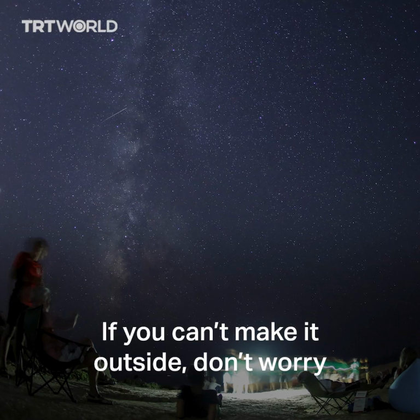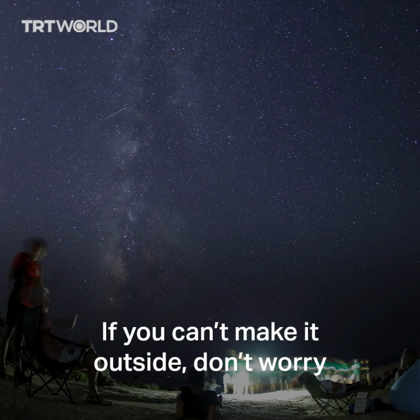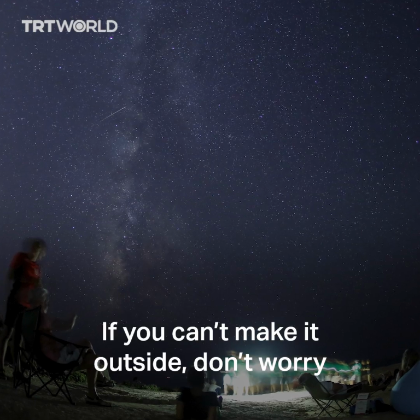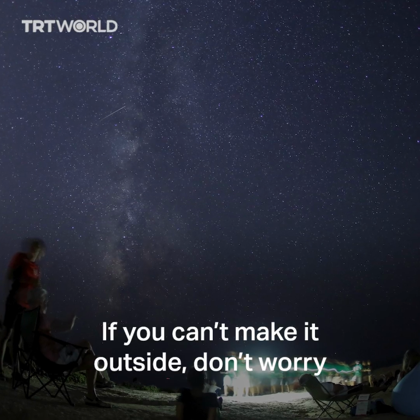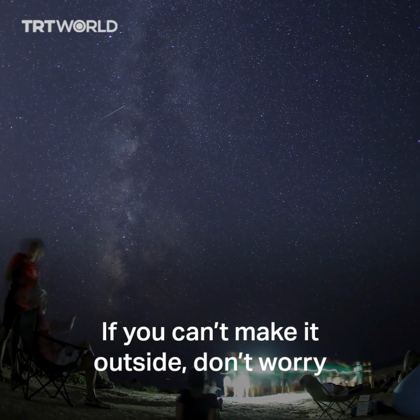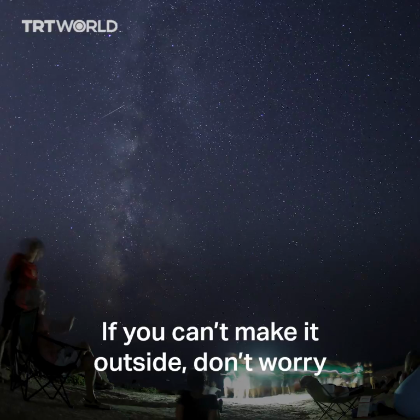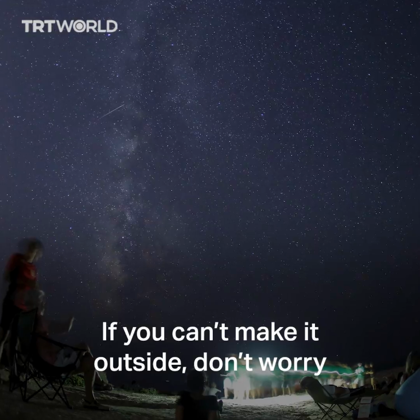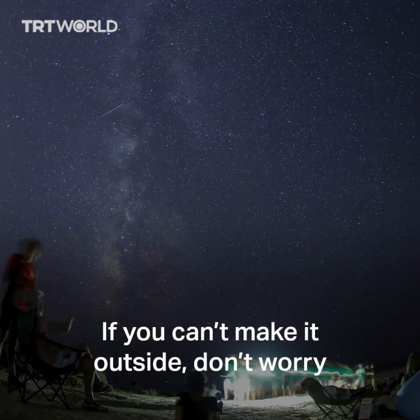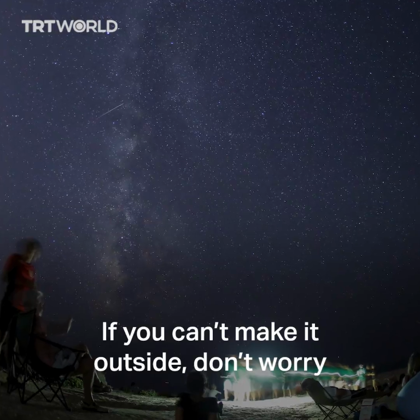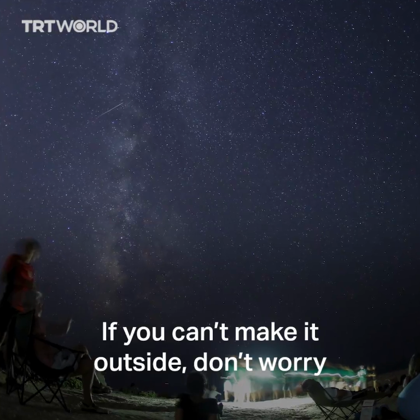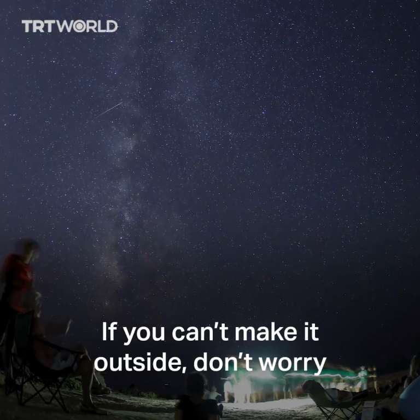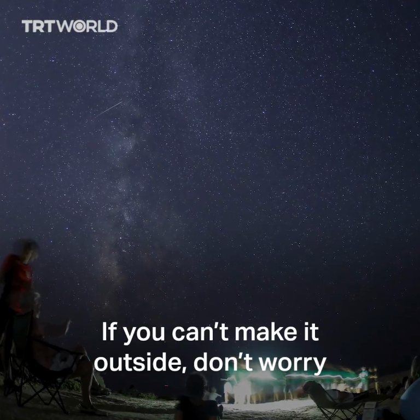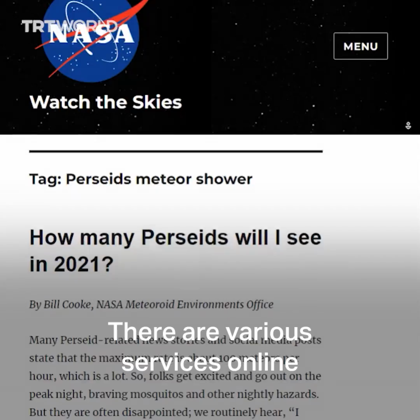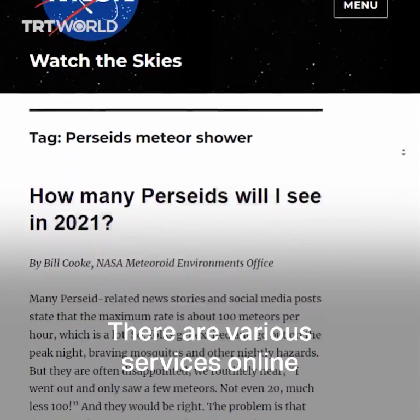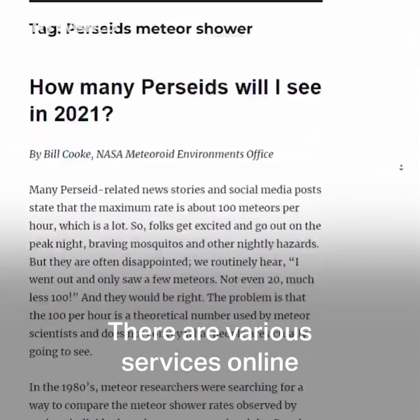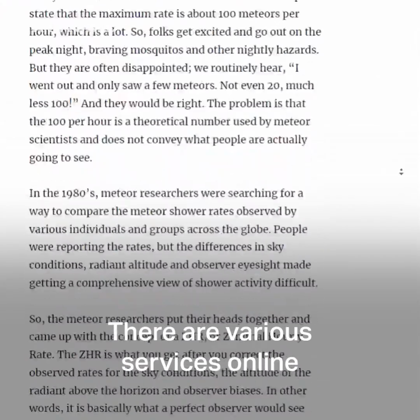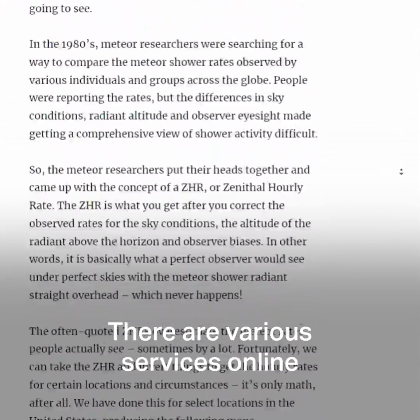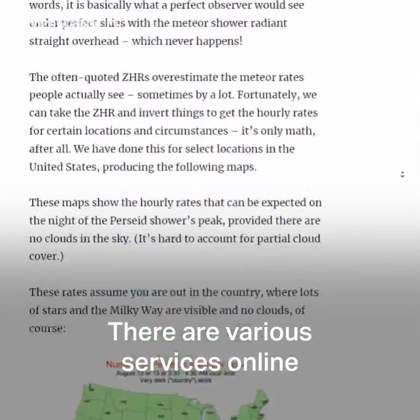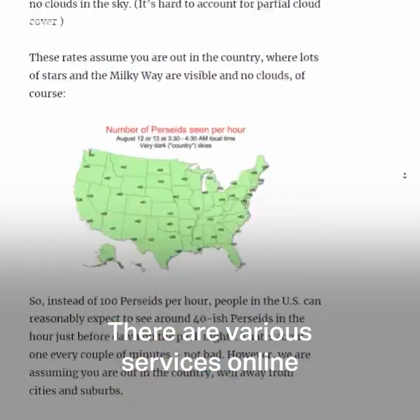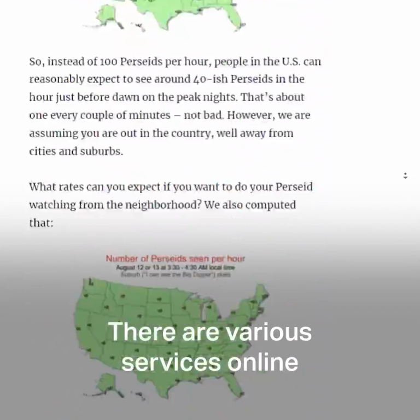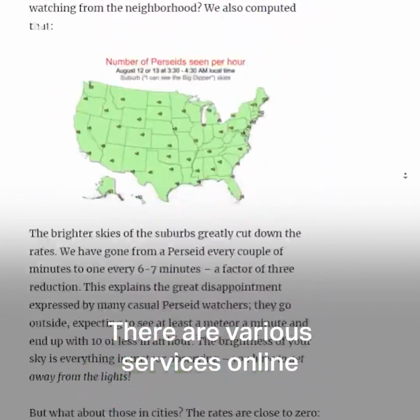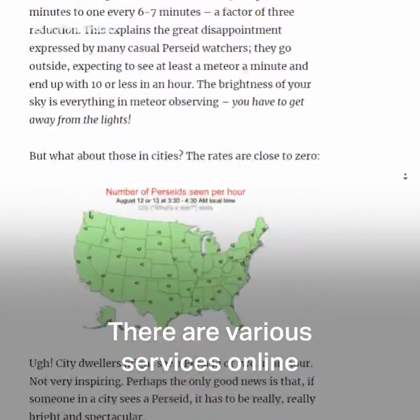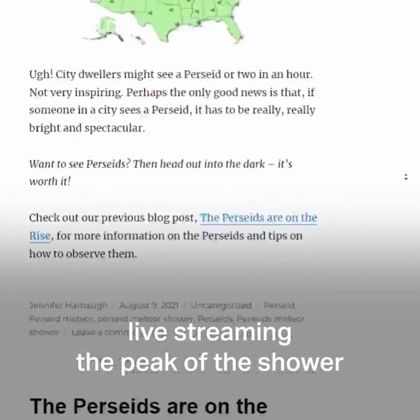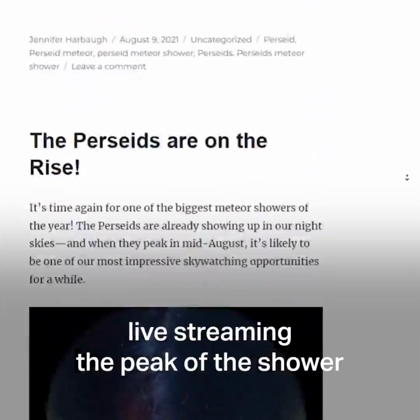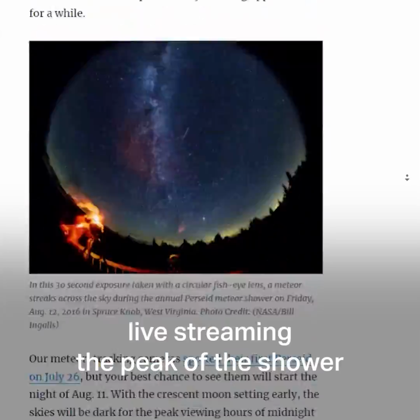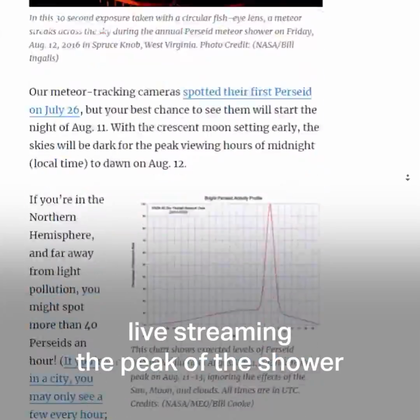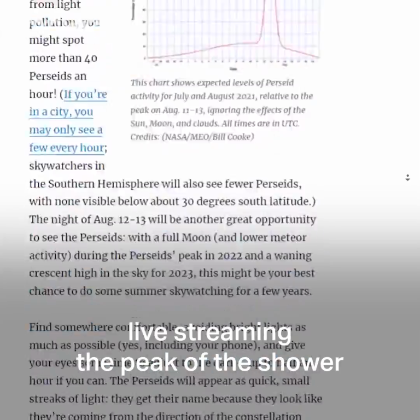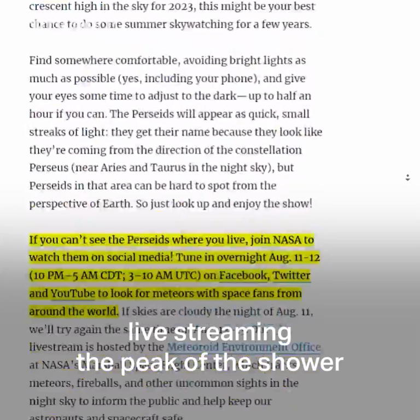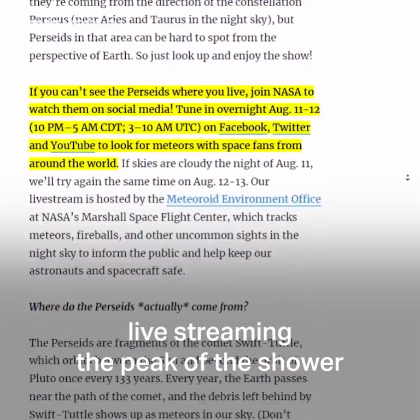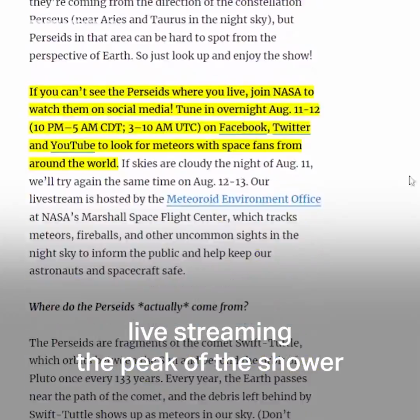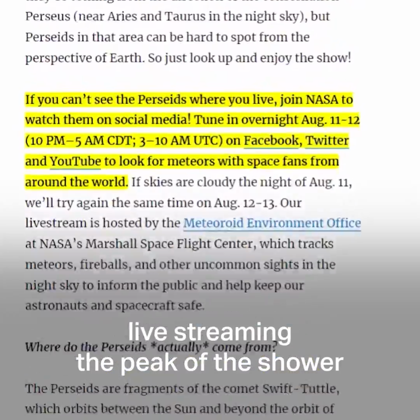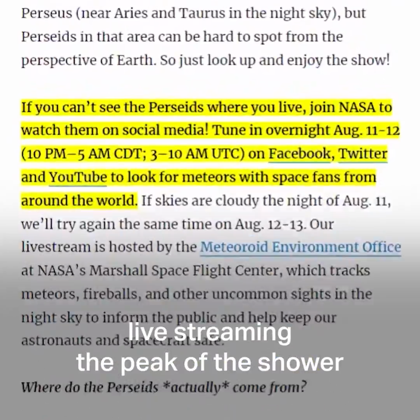If you can't make it outside, don't worry. There are various services online live streaming the peak of the shower.